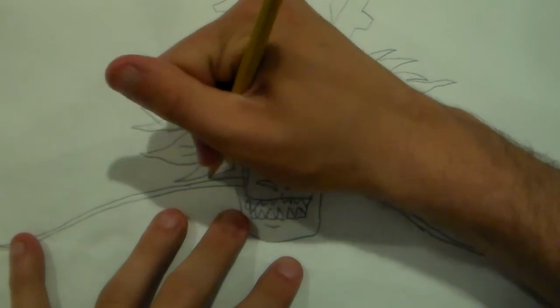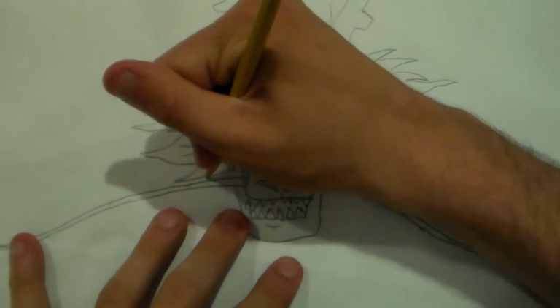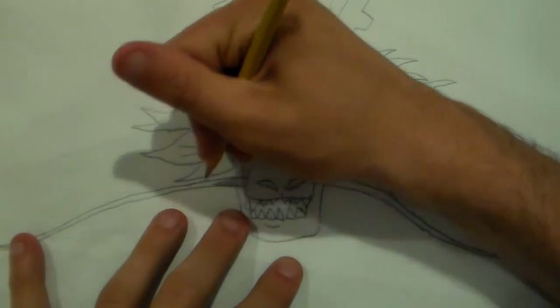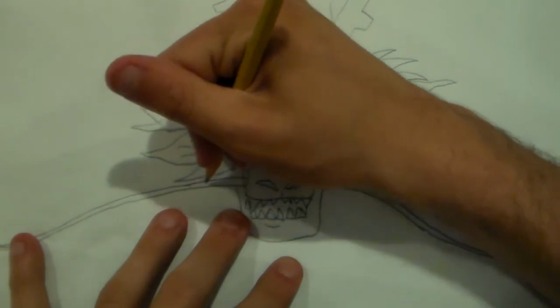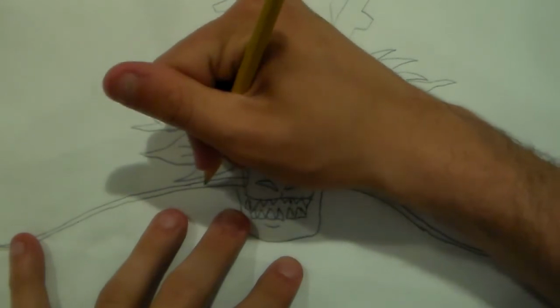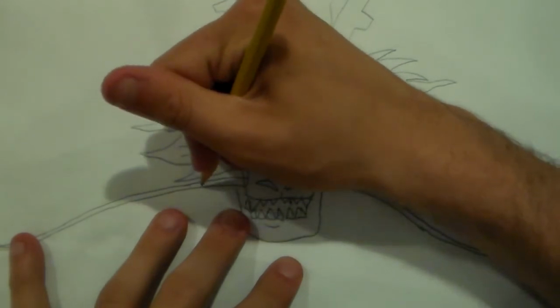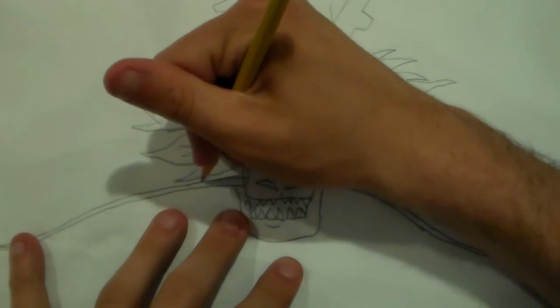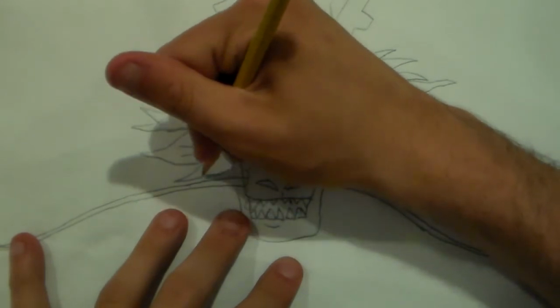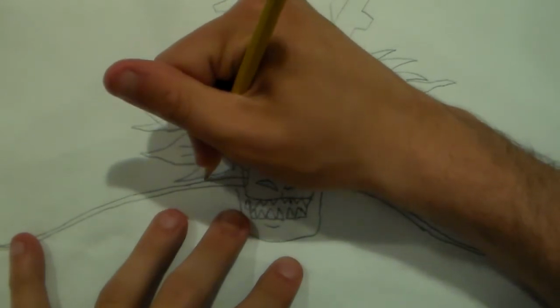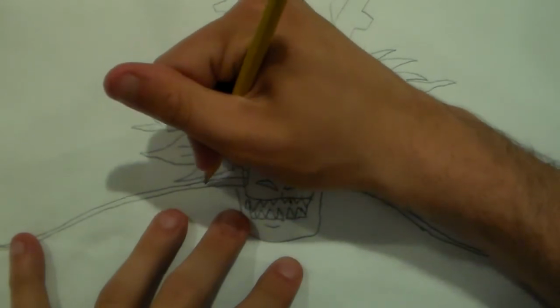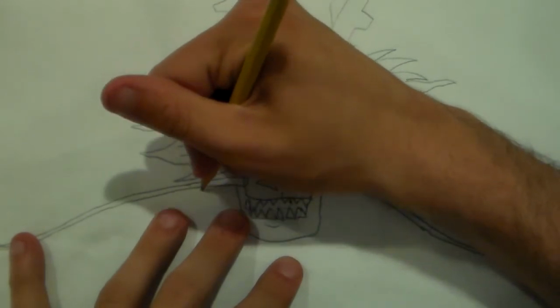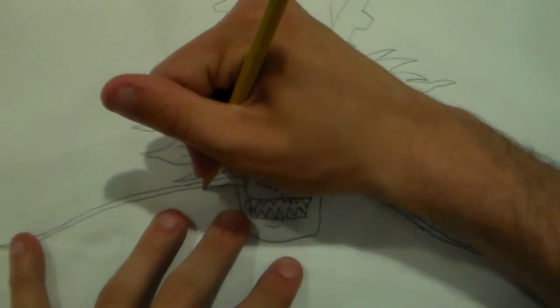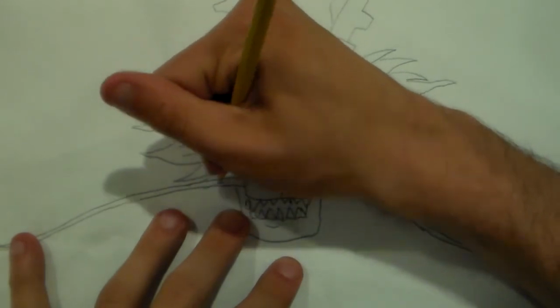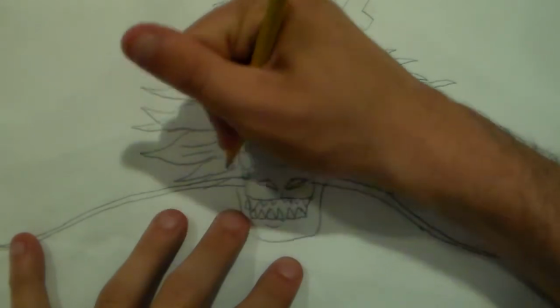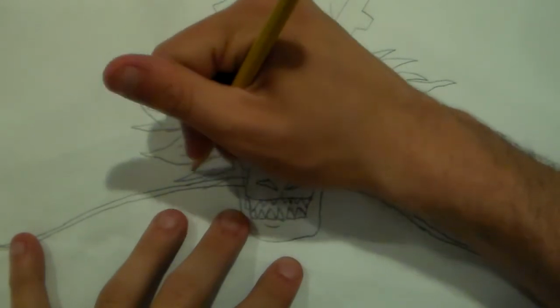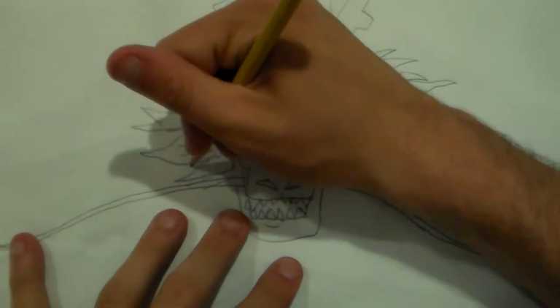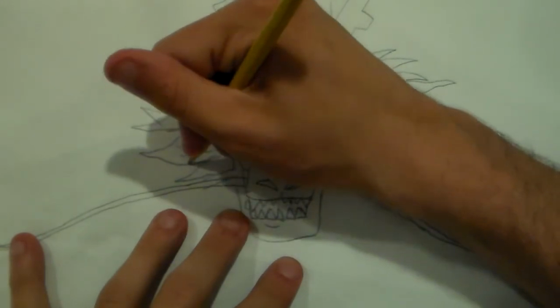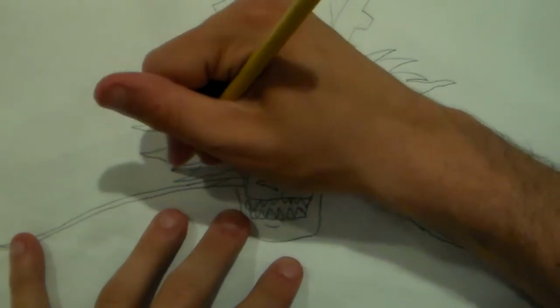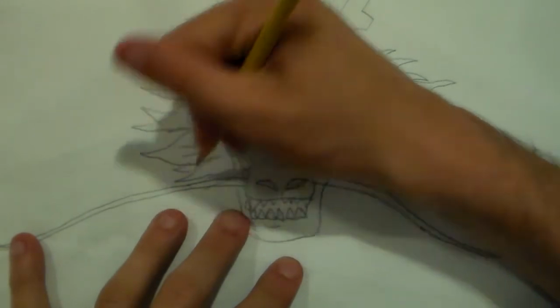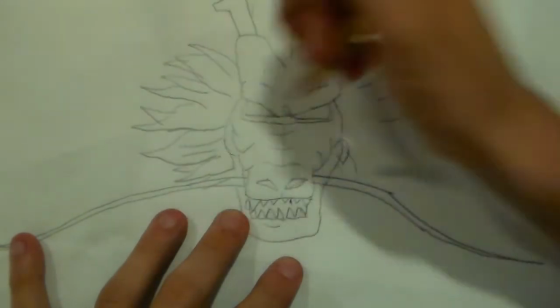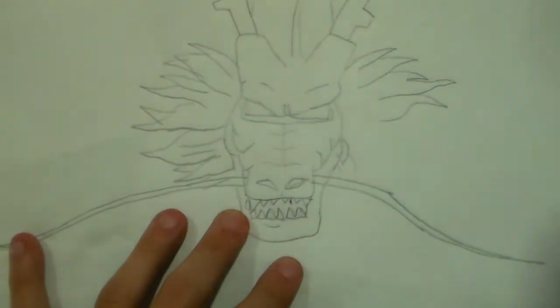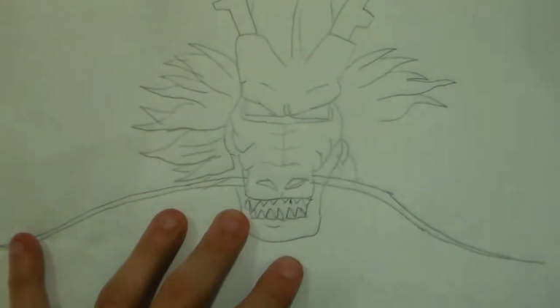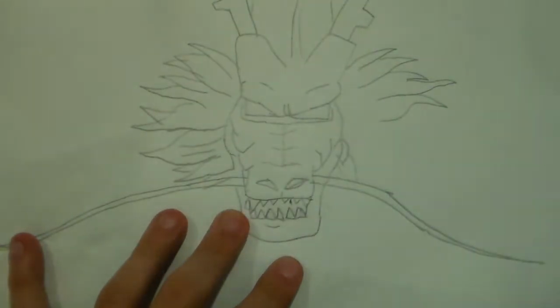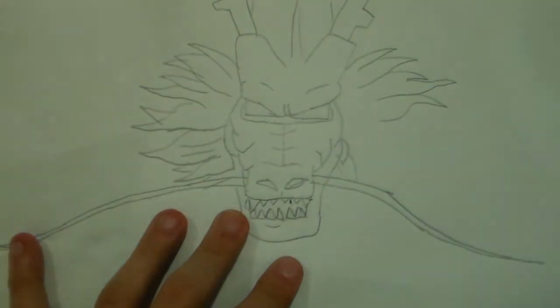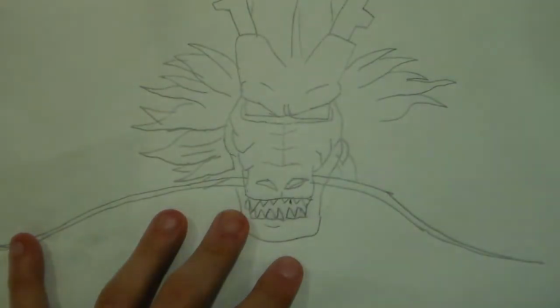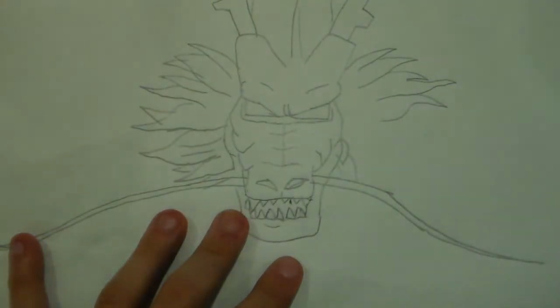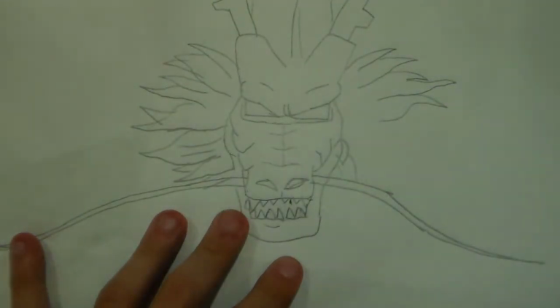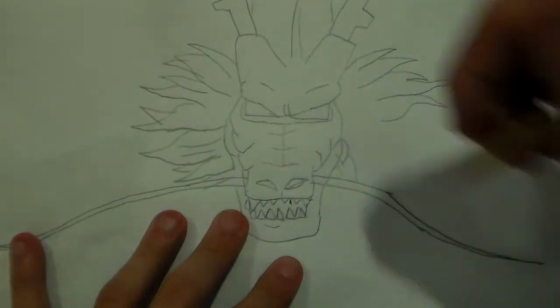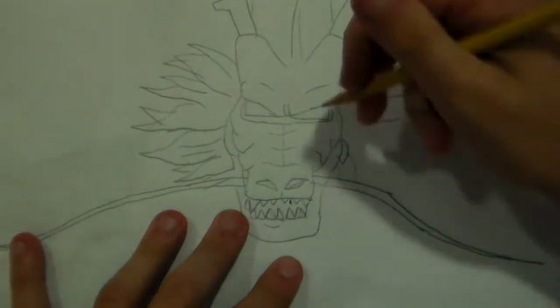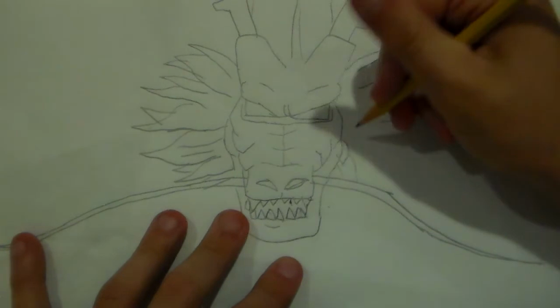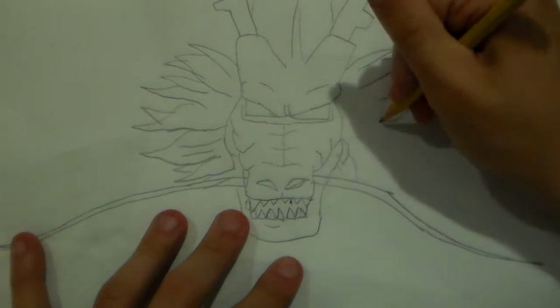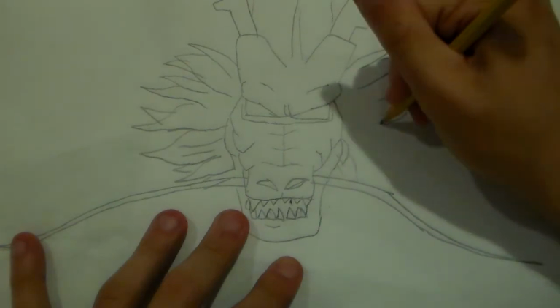If you ask me, I'm a fan of this stuff. I love Chinese dragons.